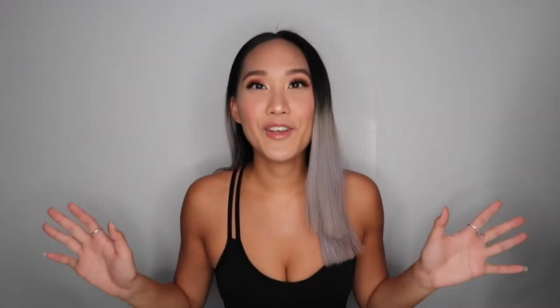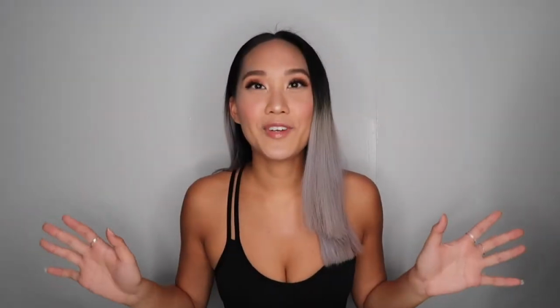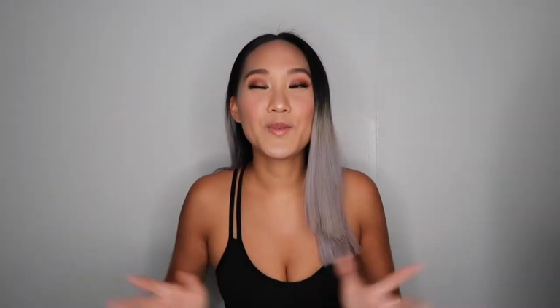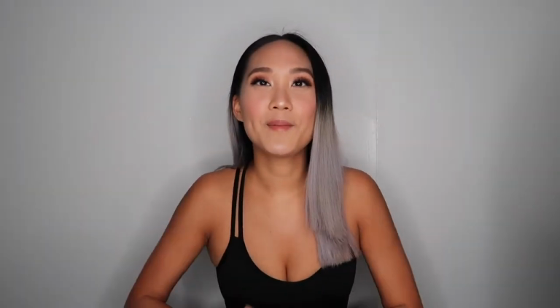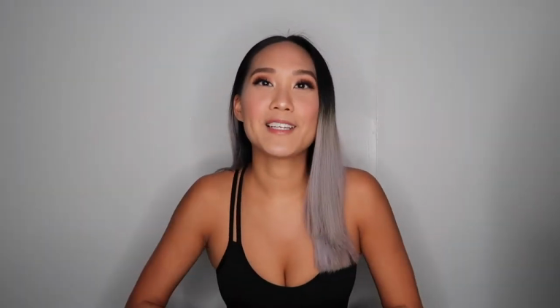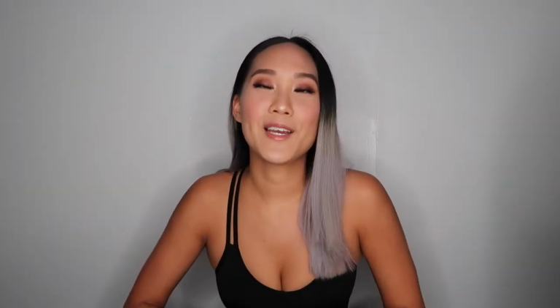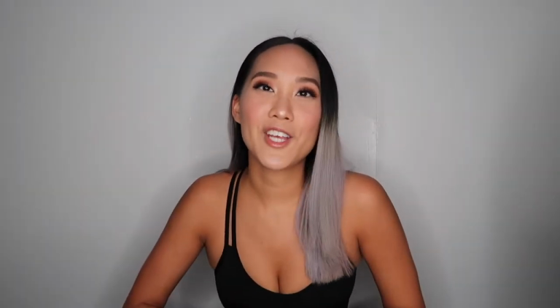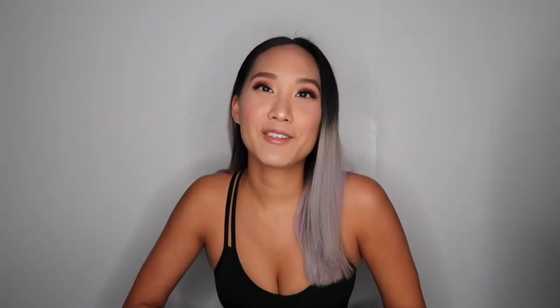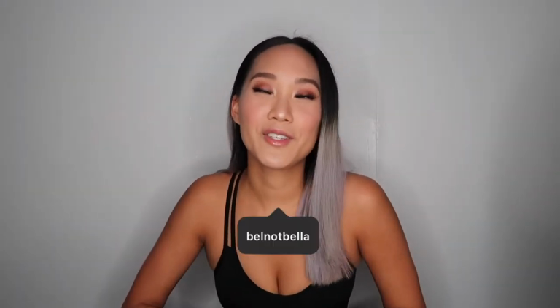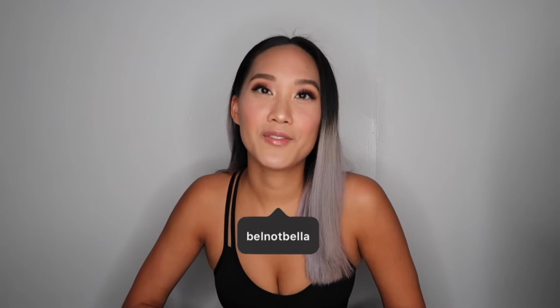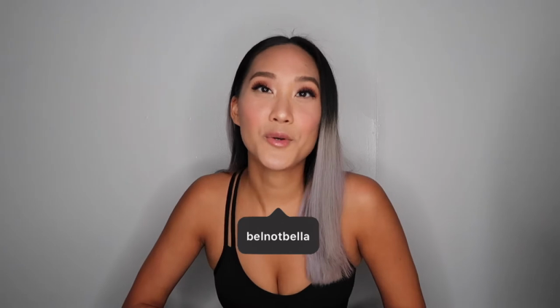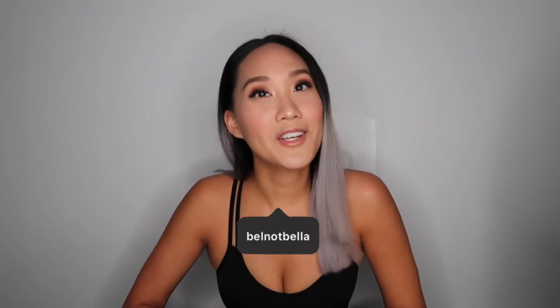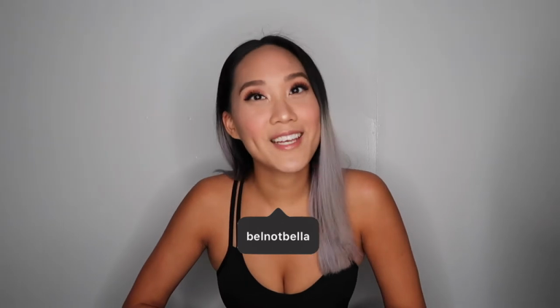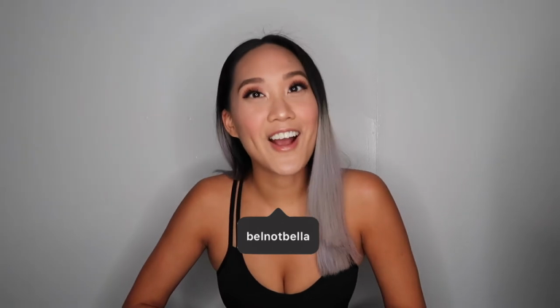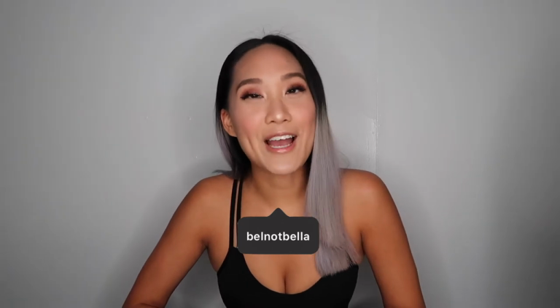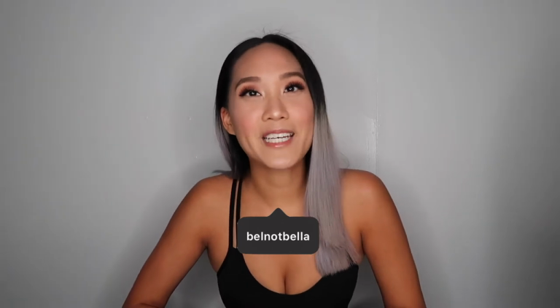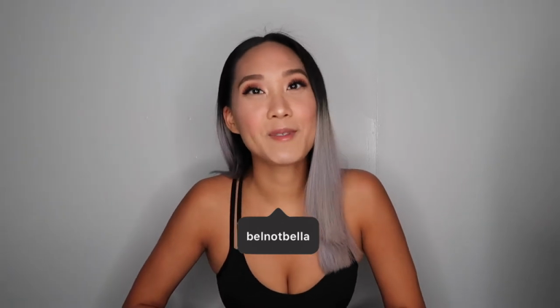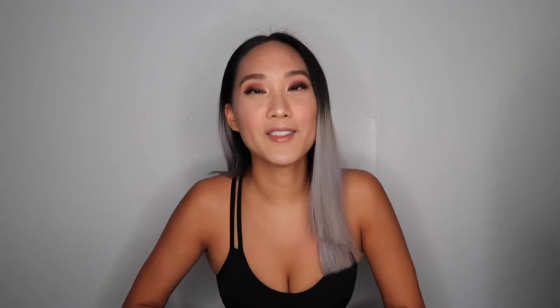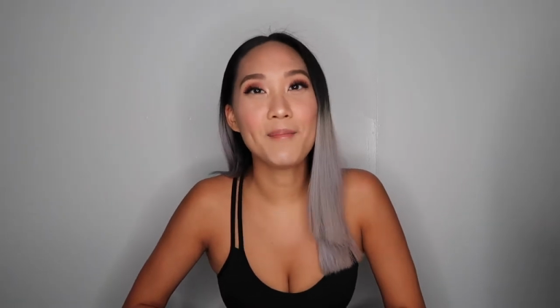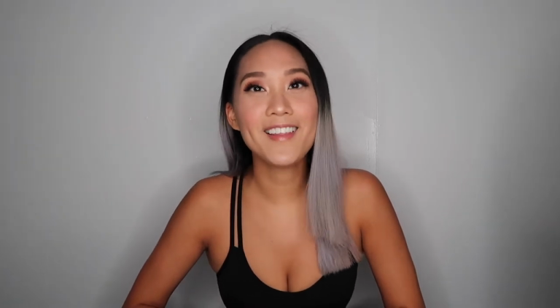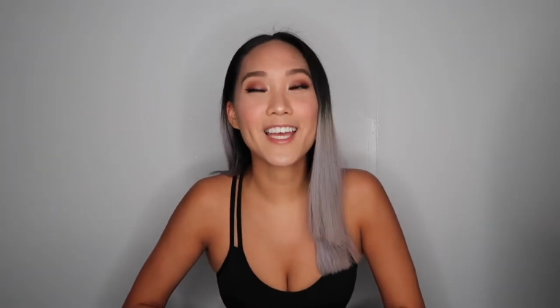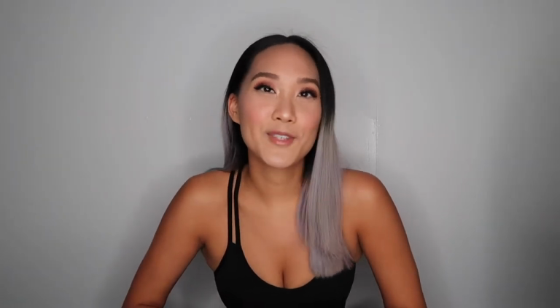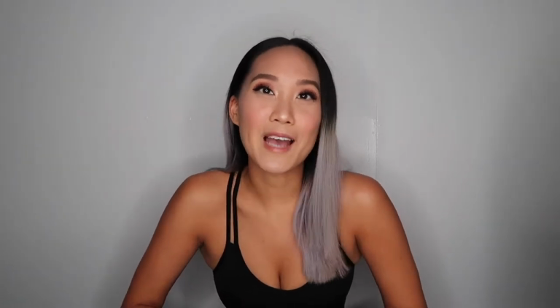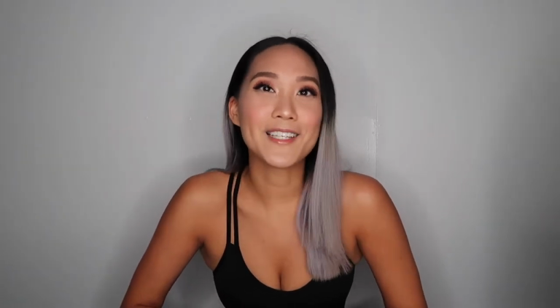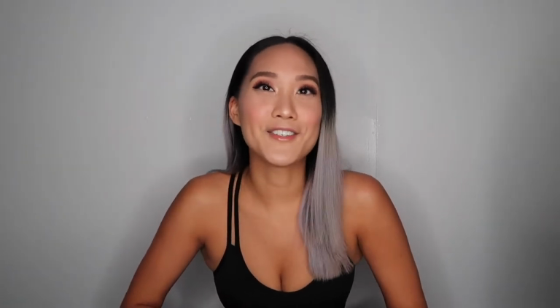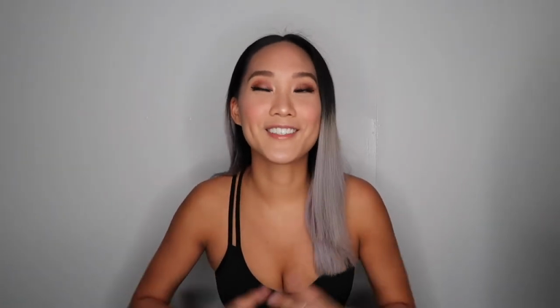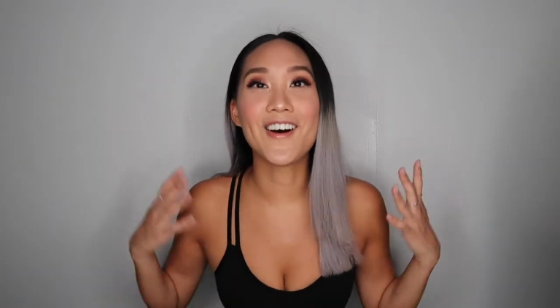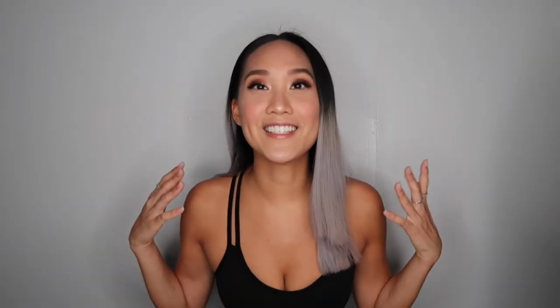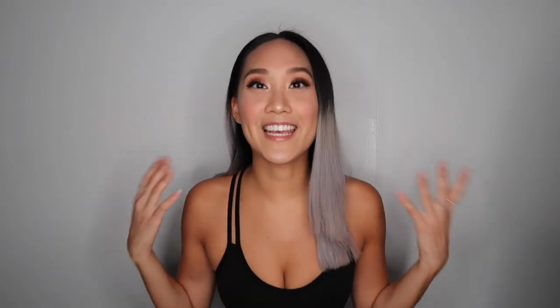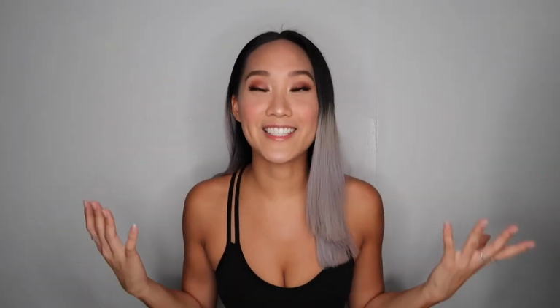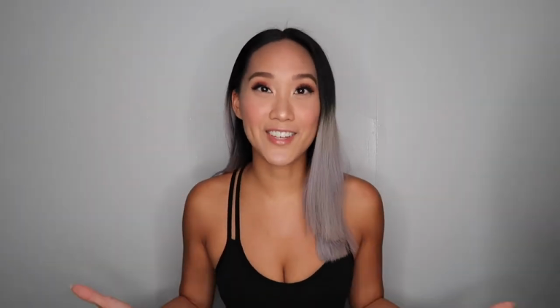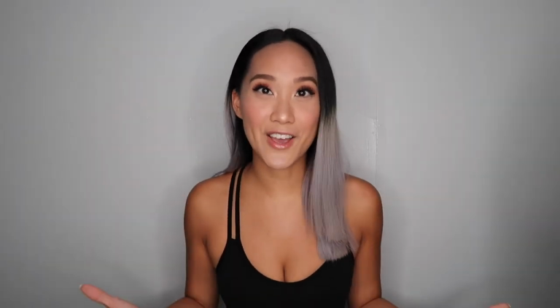Hello friends. Welcome back to my channel. For those of you who are new here, hi, my name is BelleNotBella, and I'm so happy that you clicked on today's video.